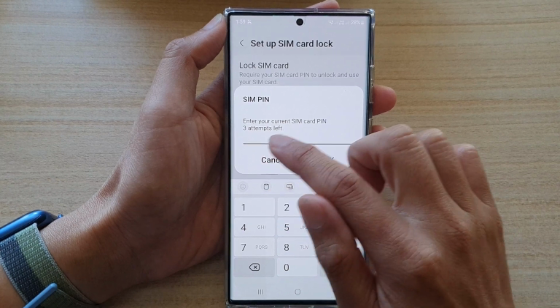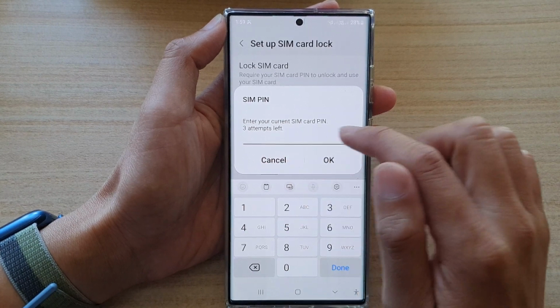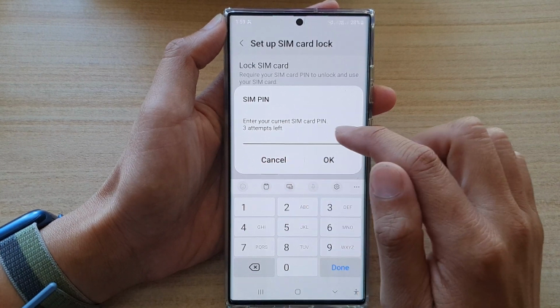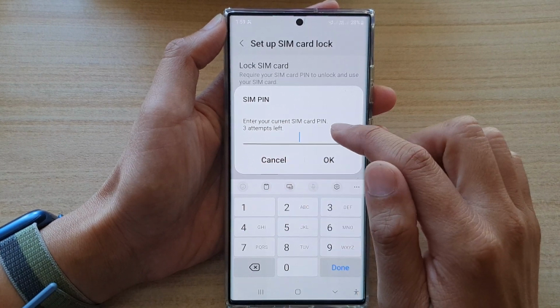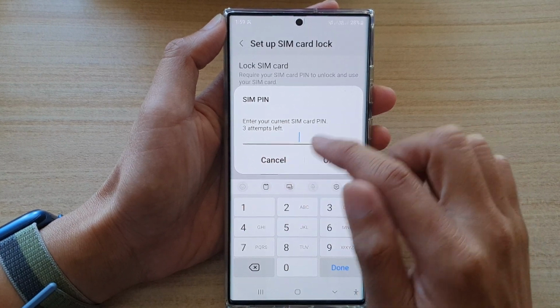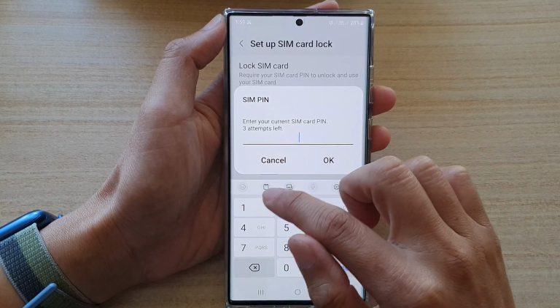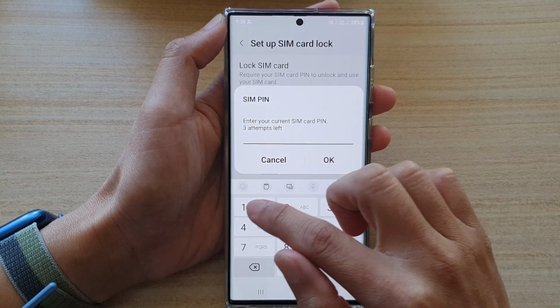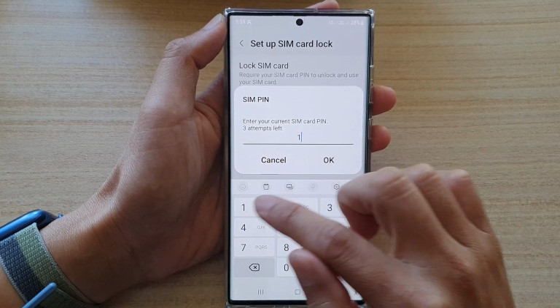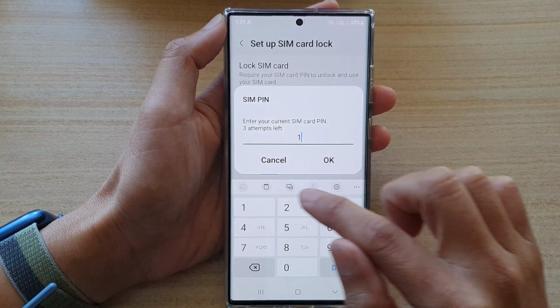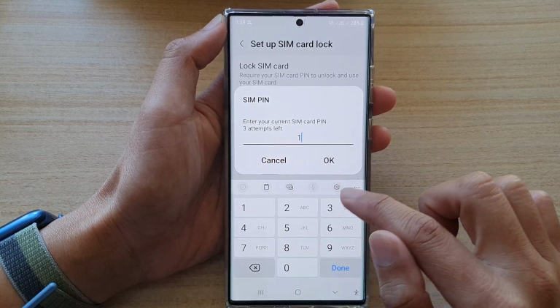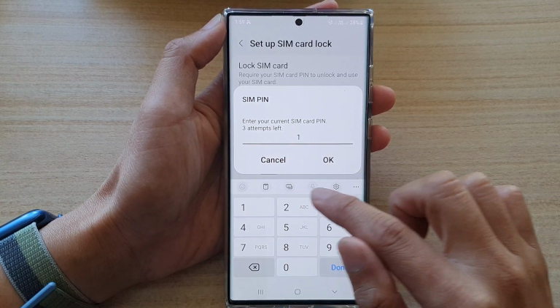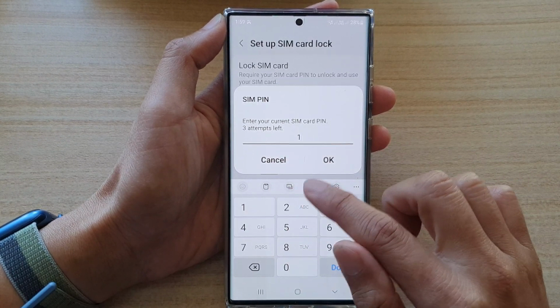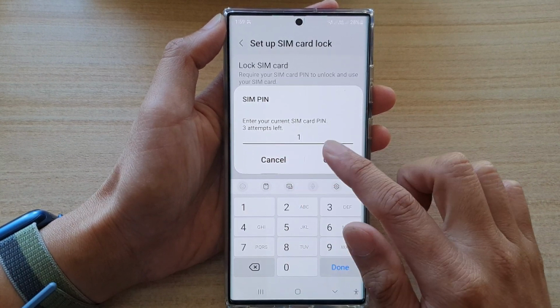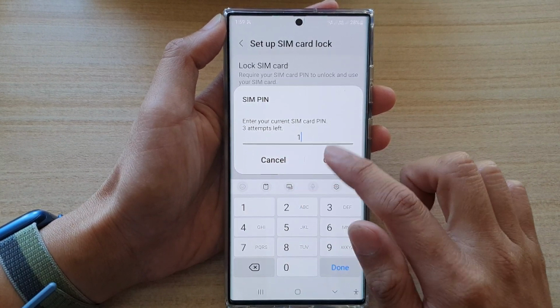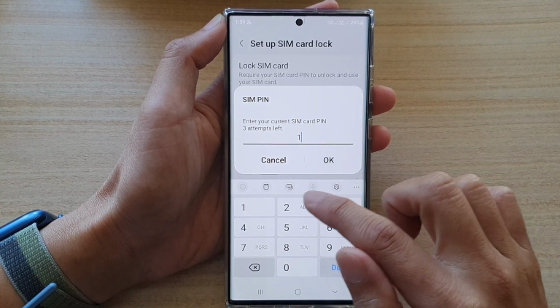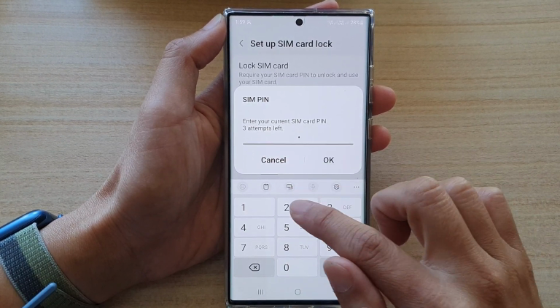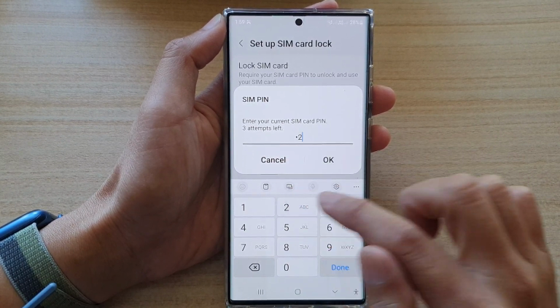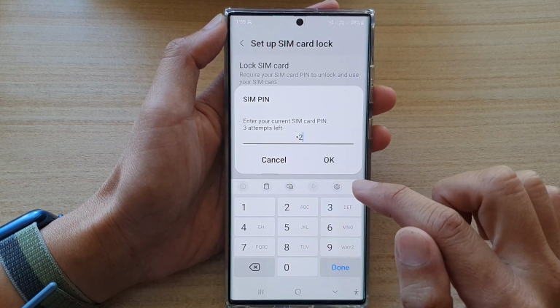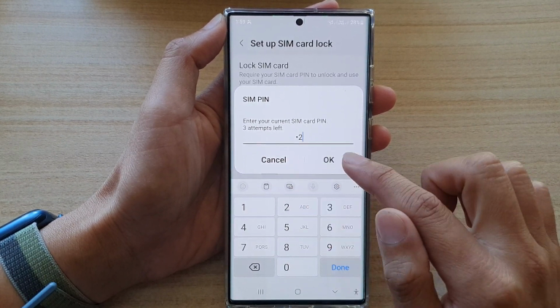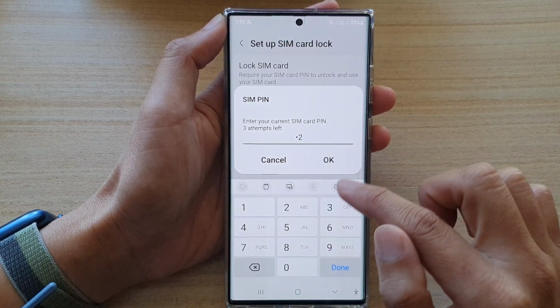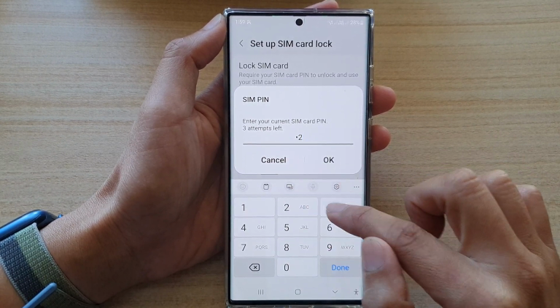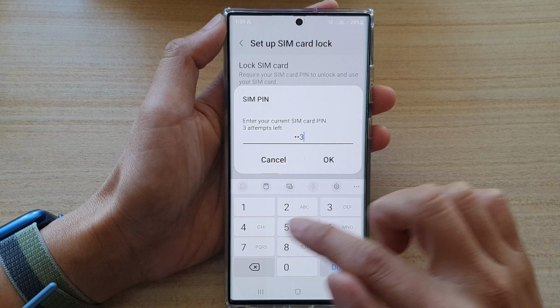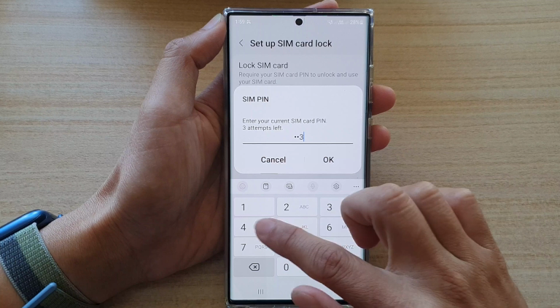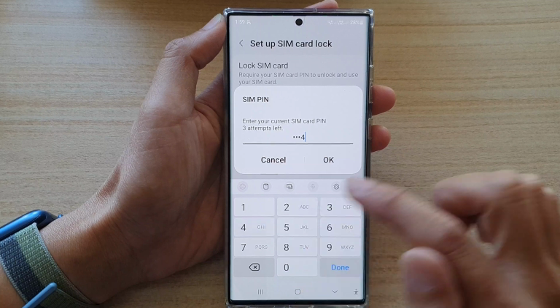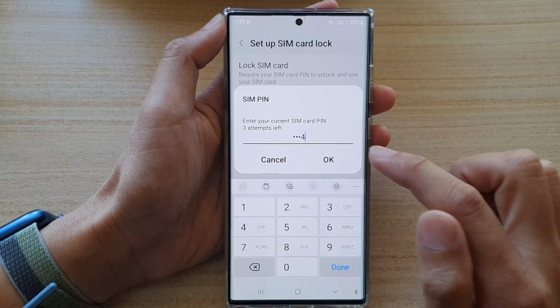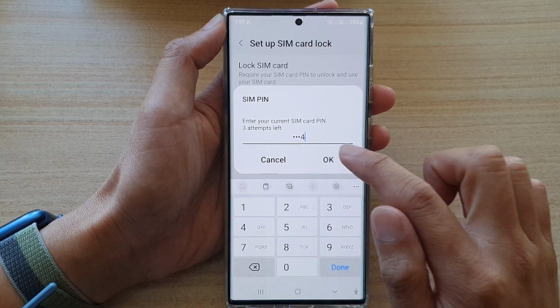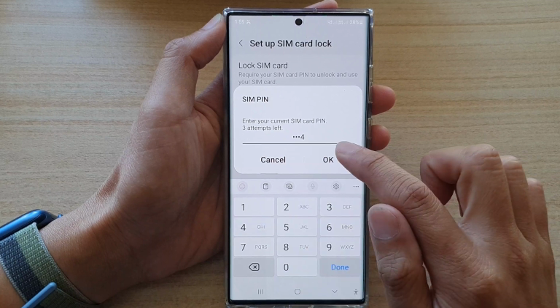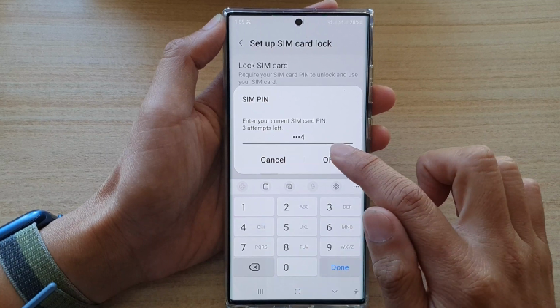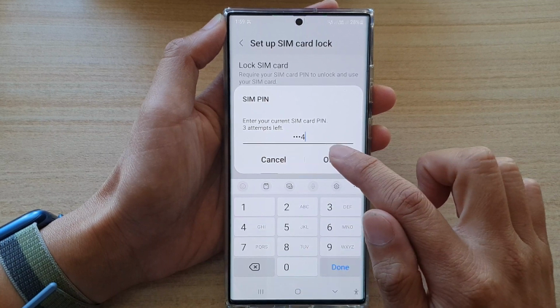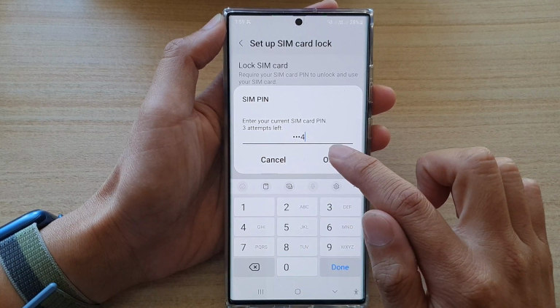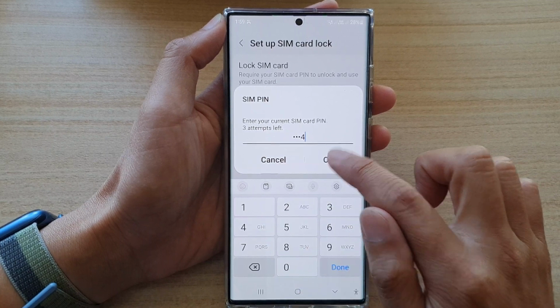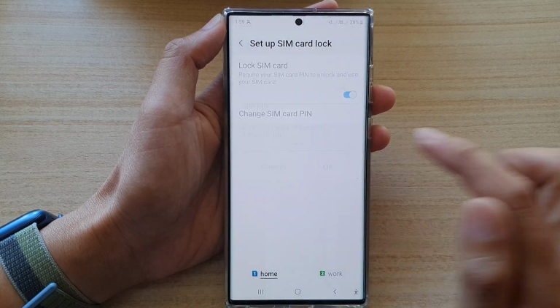First, you need to enter the current SIM PIN. My current SIM PIN is 1, 2, 3, 4. Then, tap on OK.